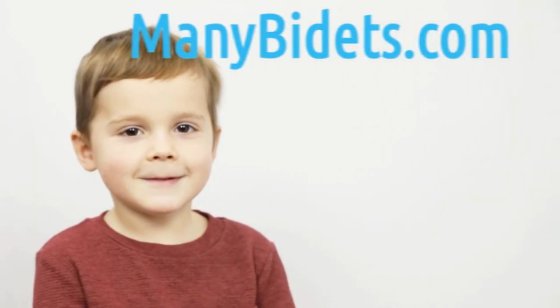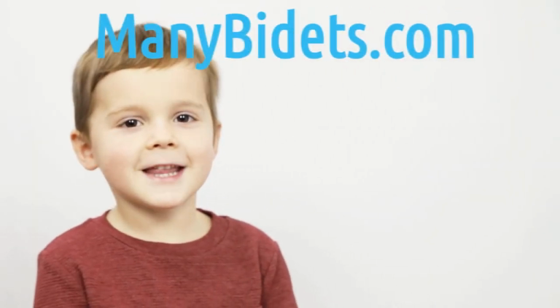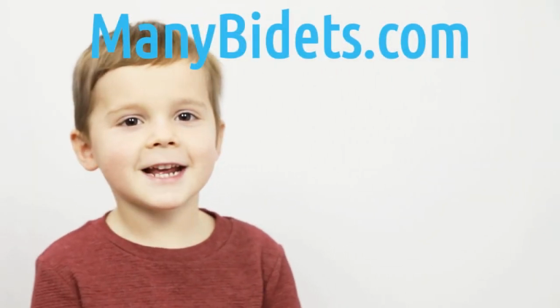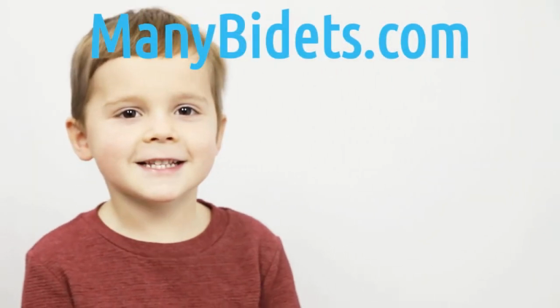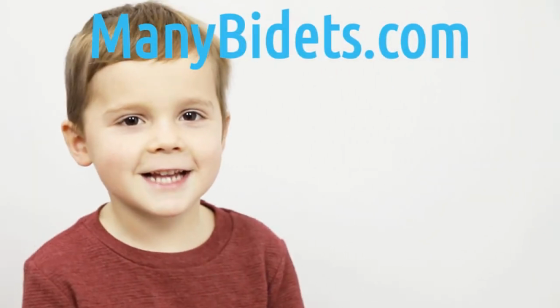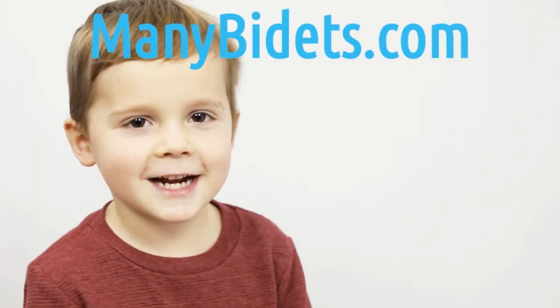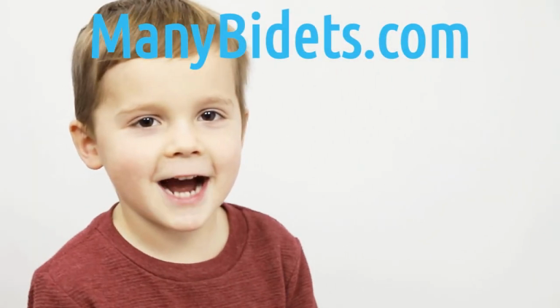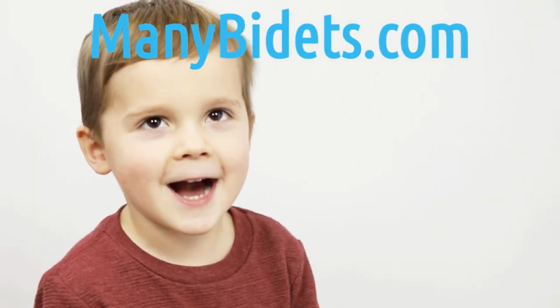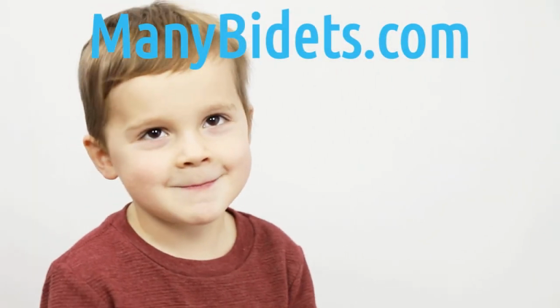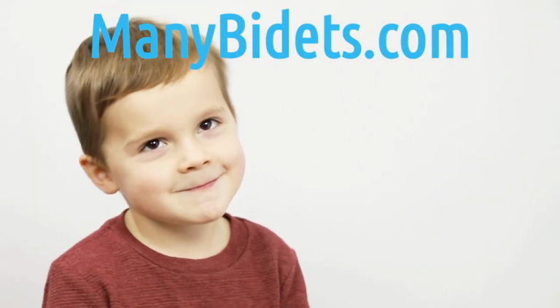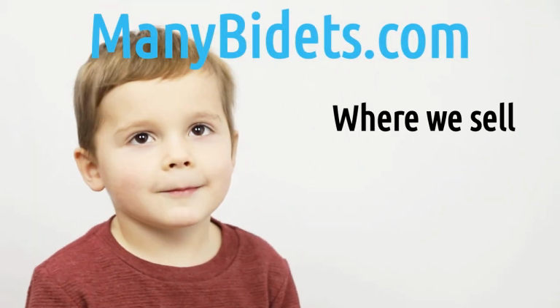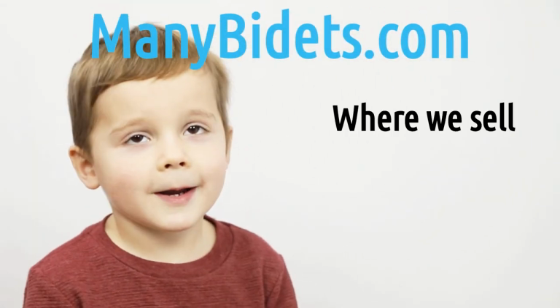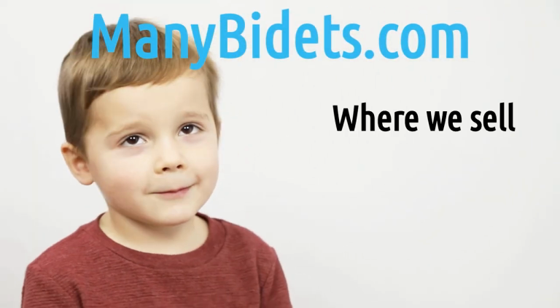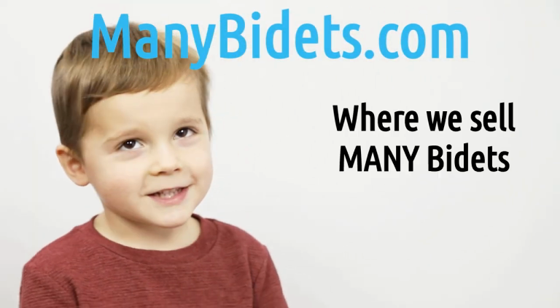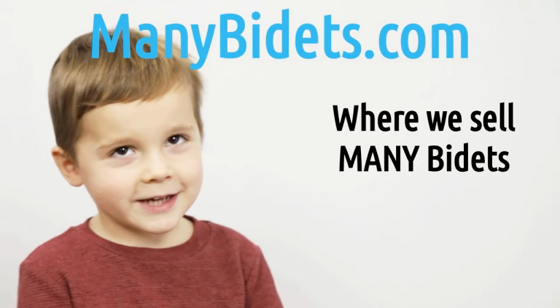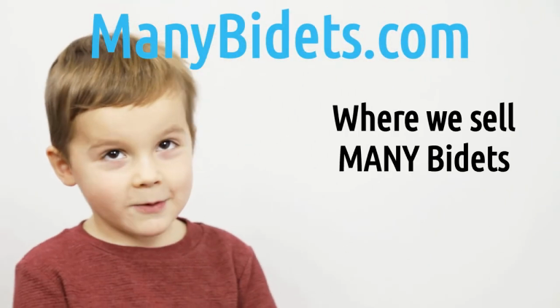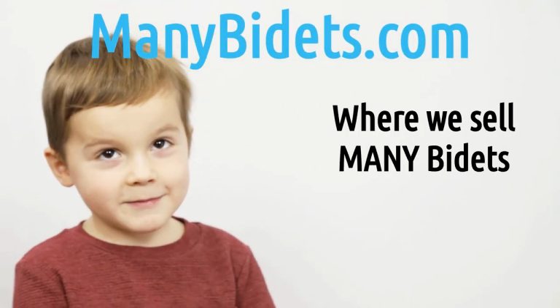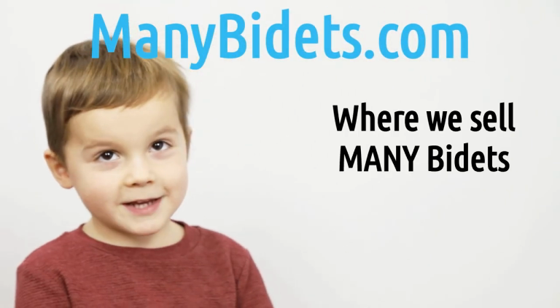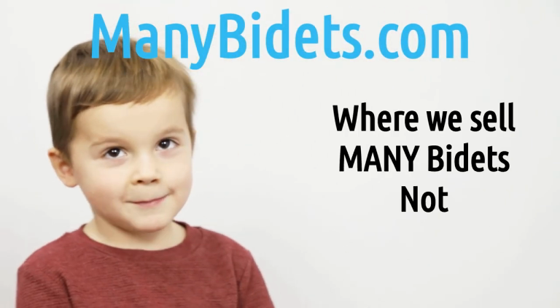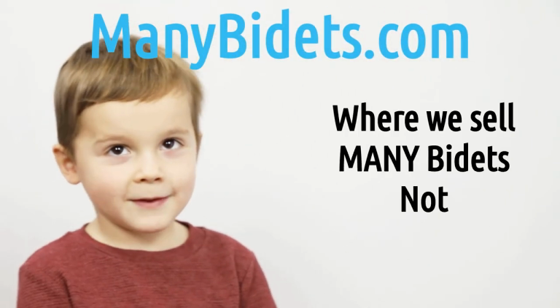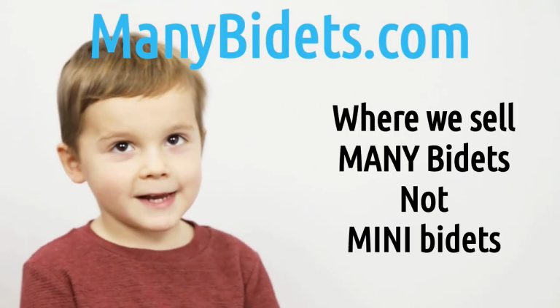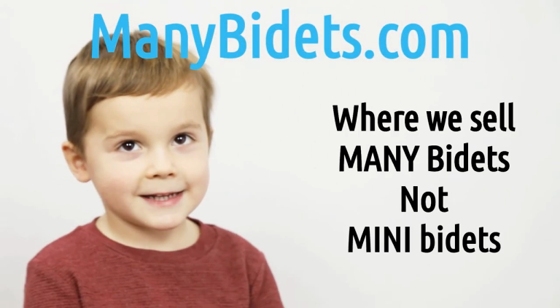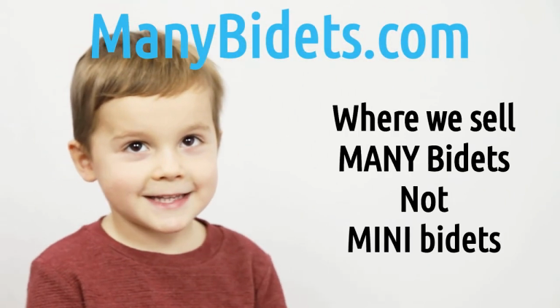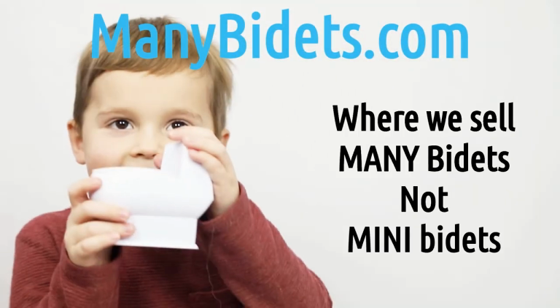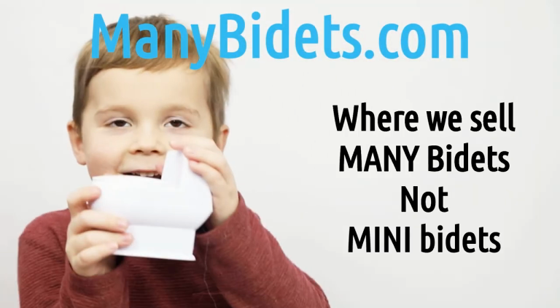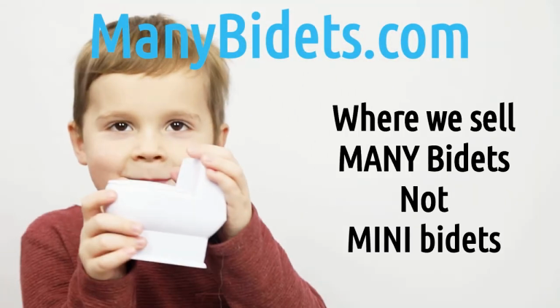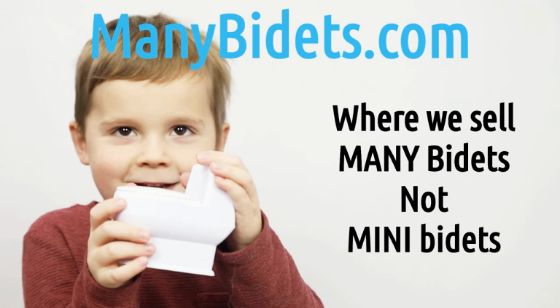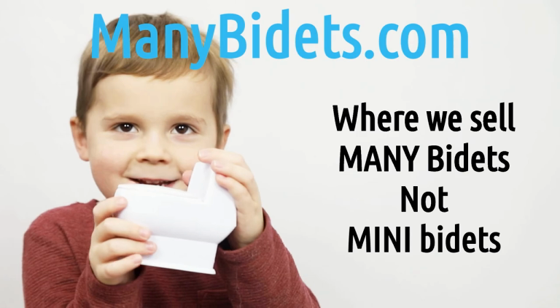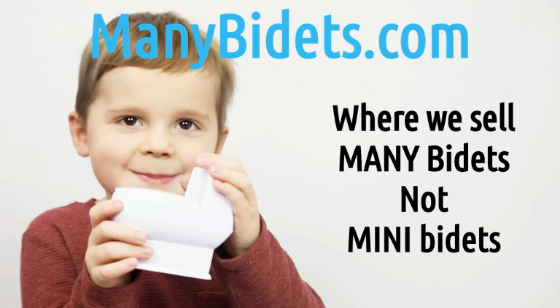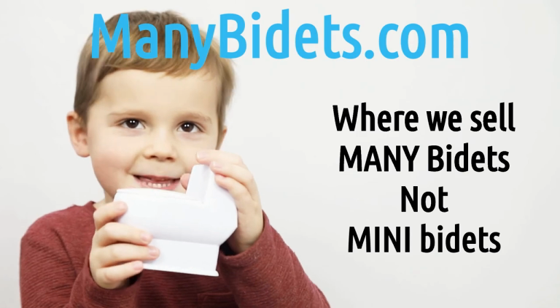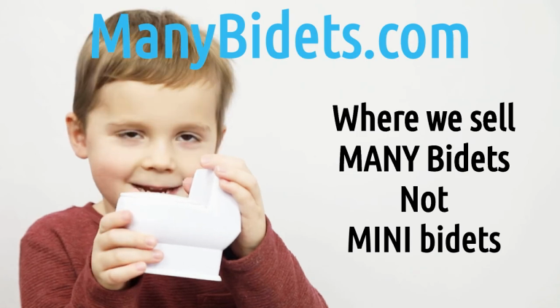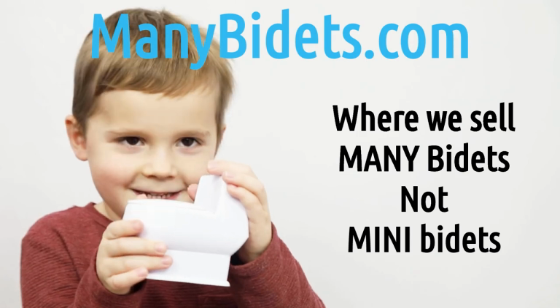Manybidets.com — where we sell many bidets, not mini bidets.